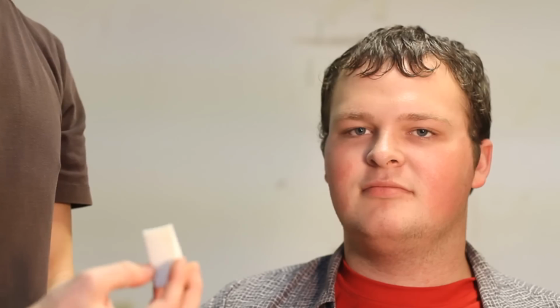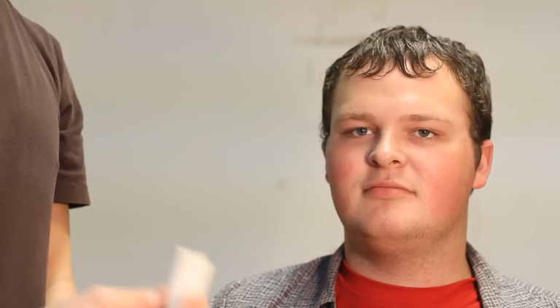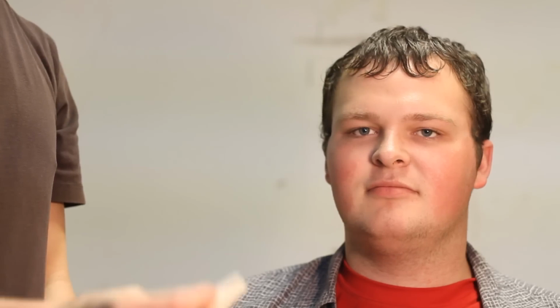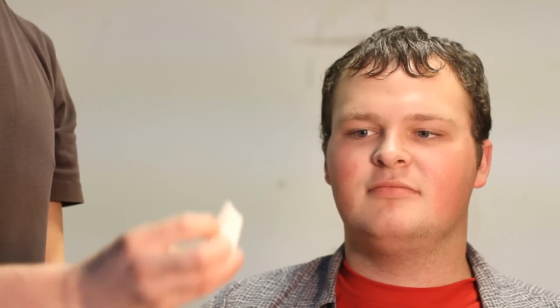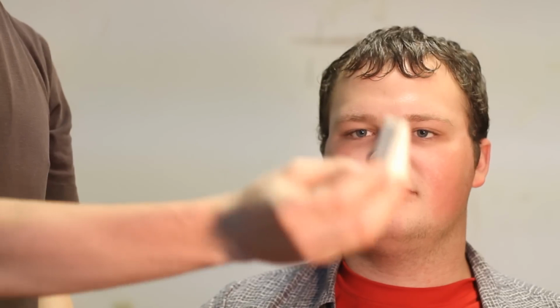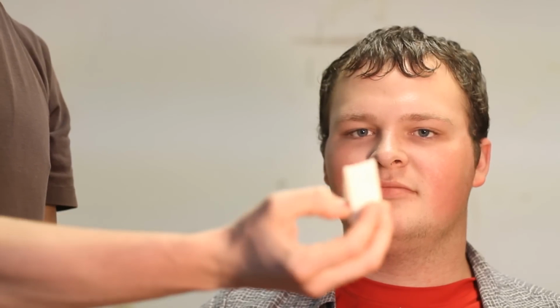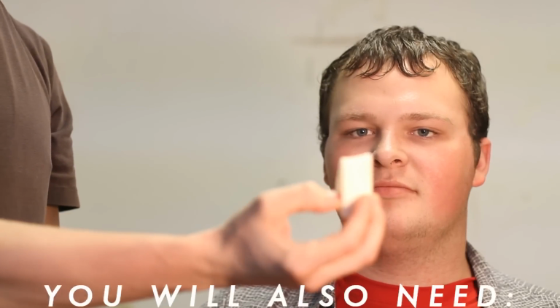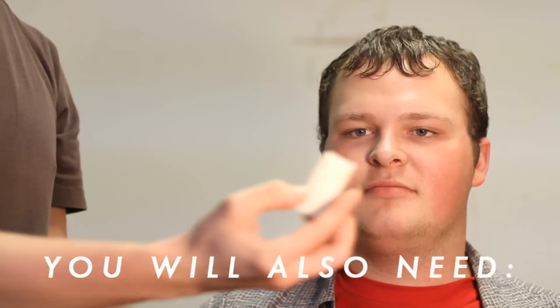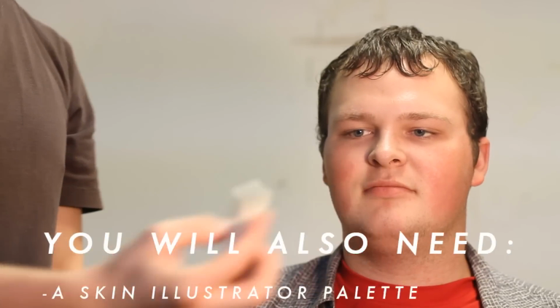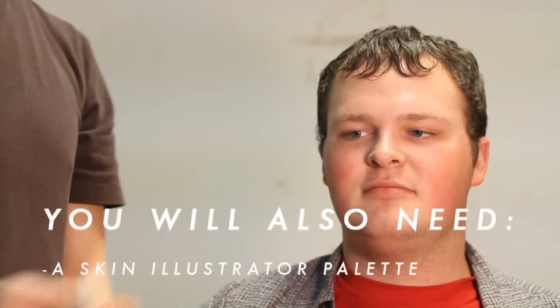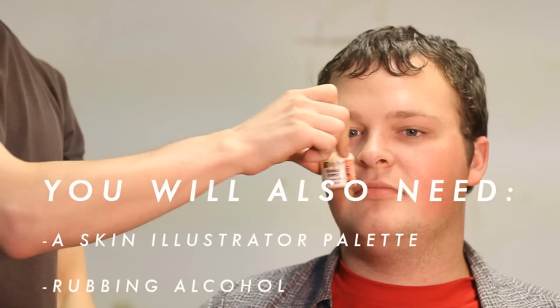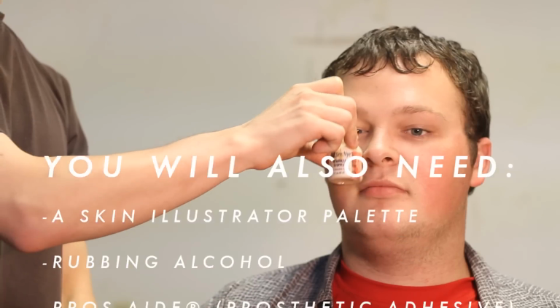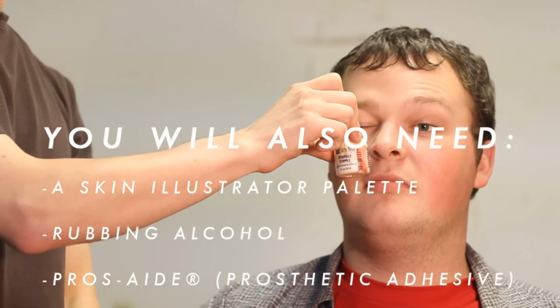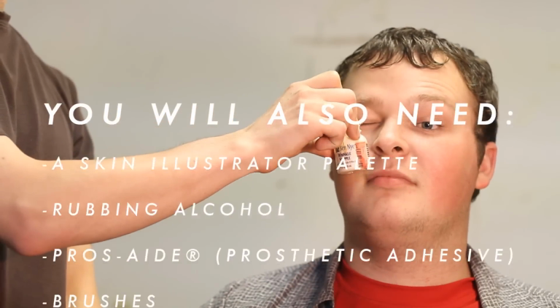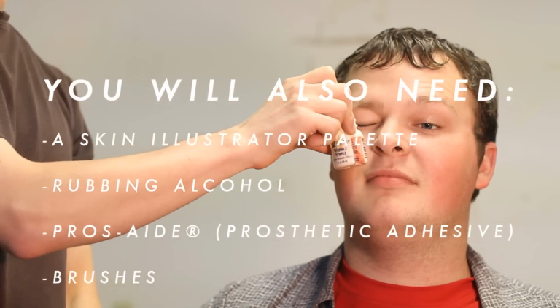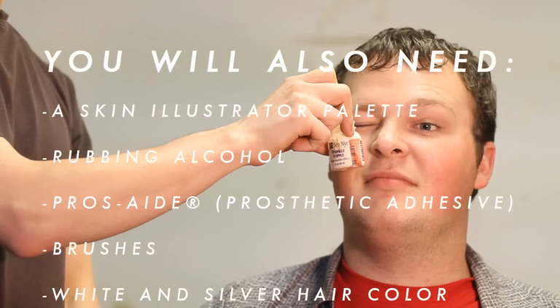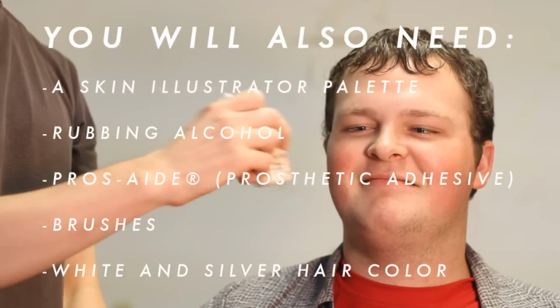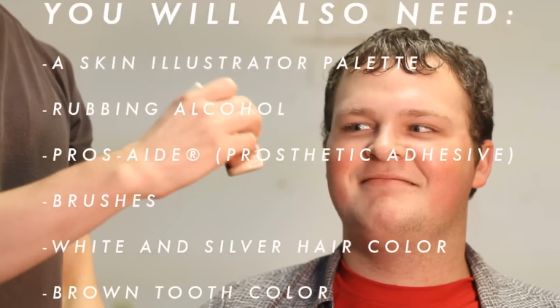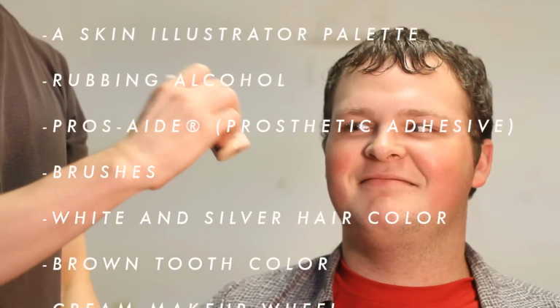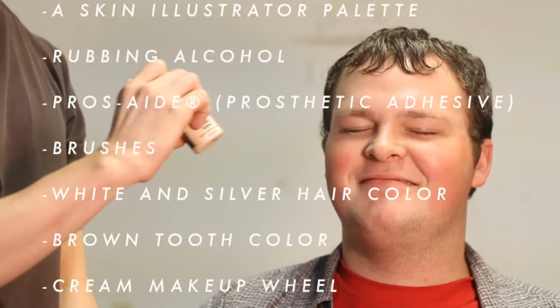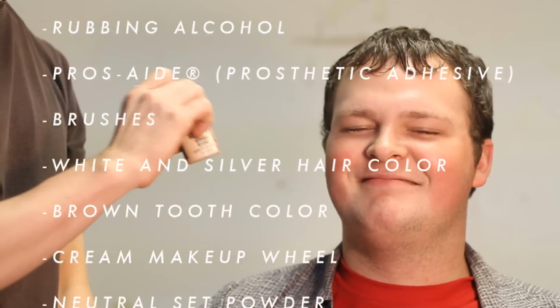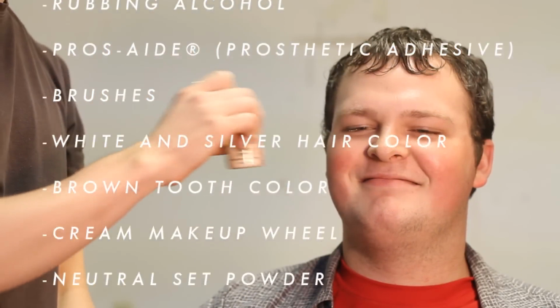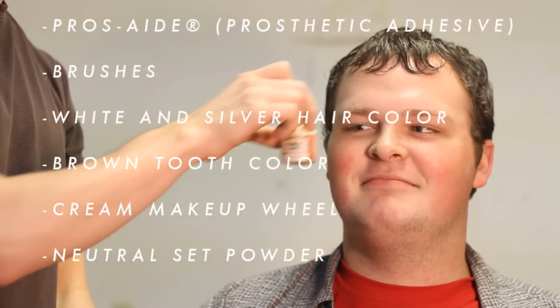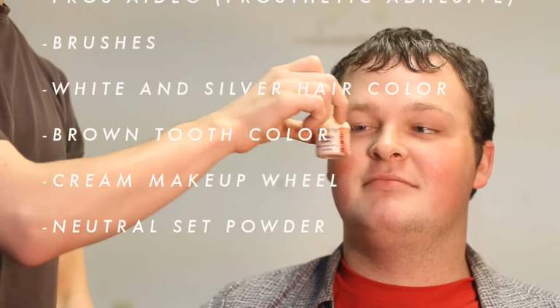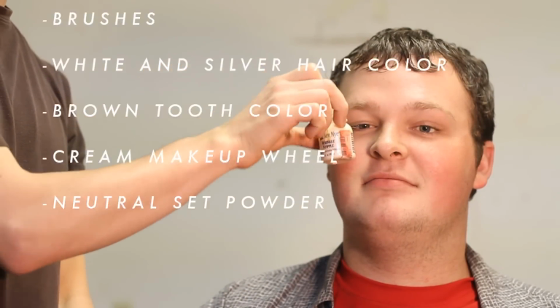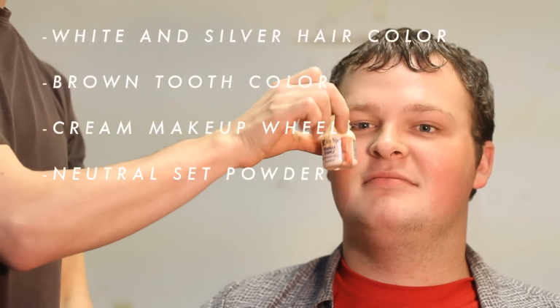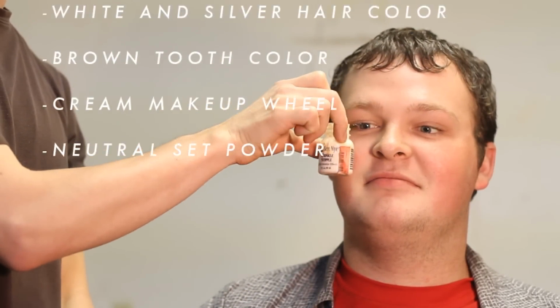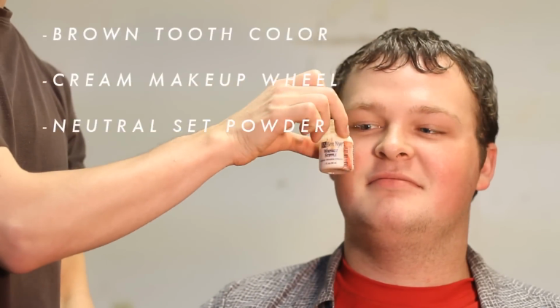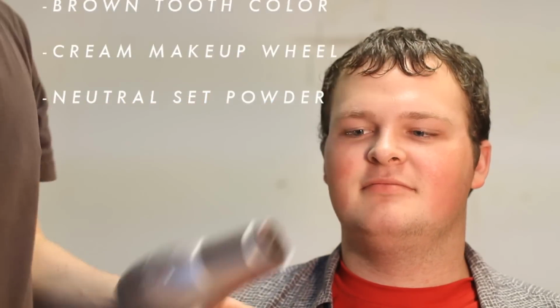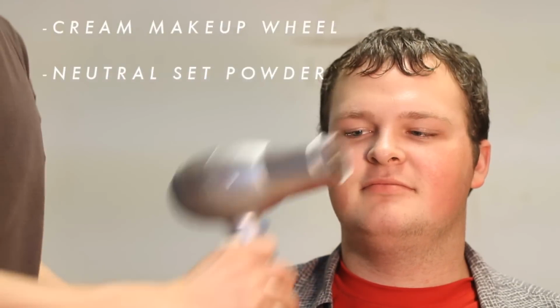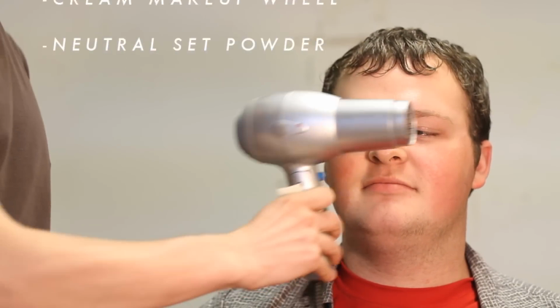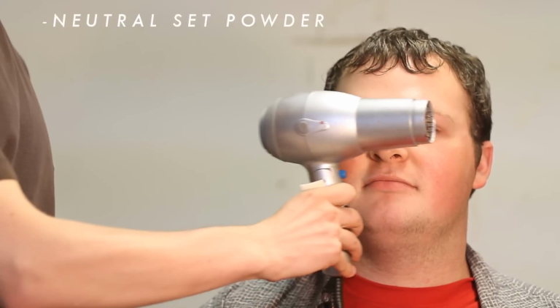I need sponges, liquid latex — or in this case, wrinkle stipple — and a blow dryer.